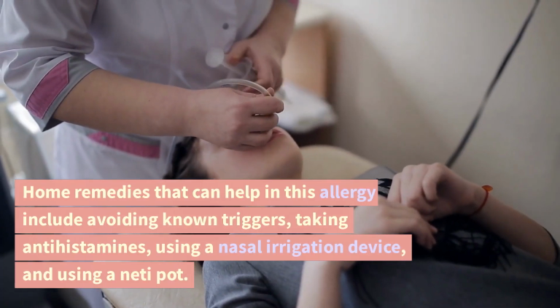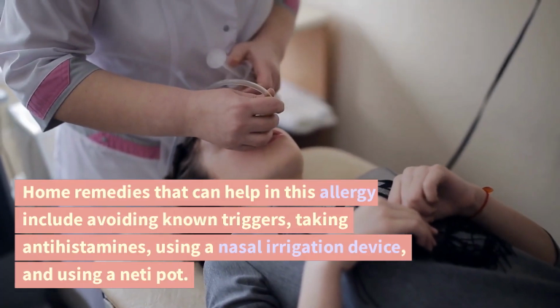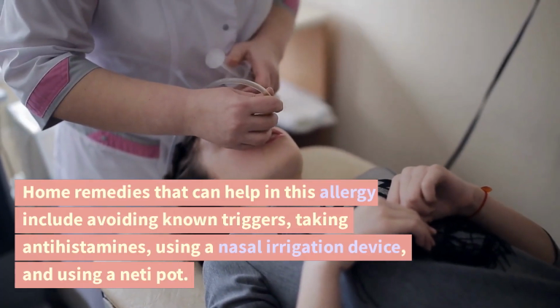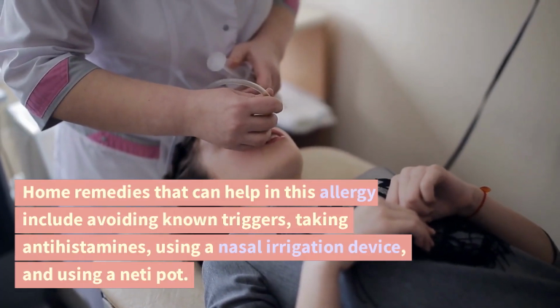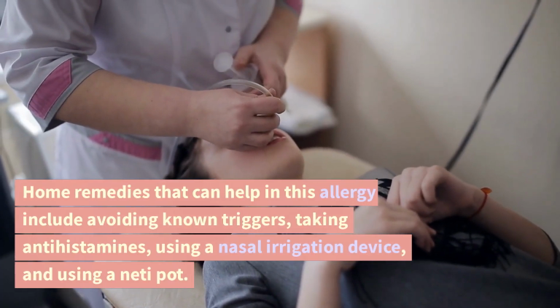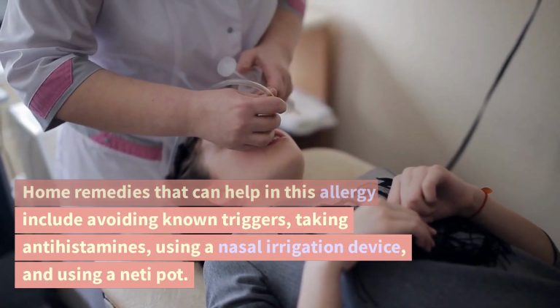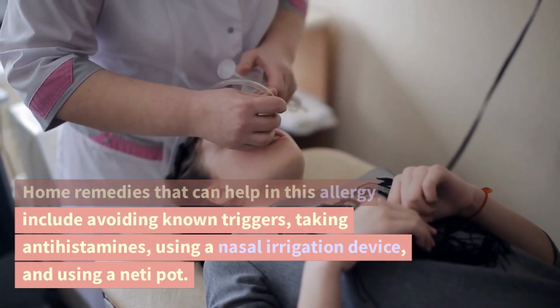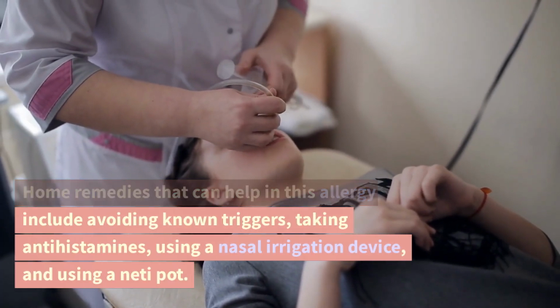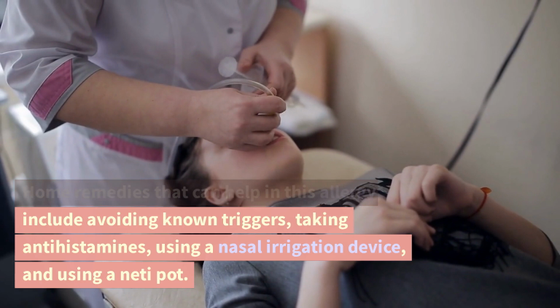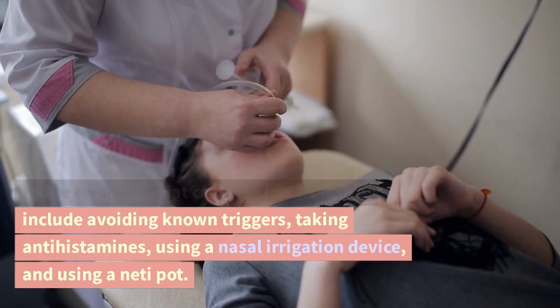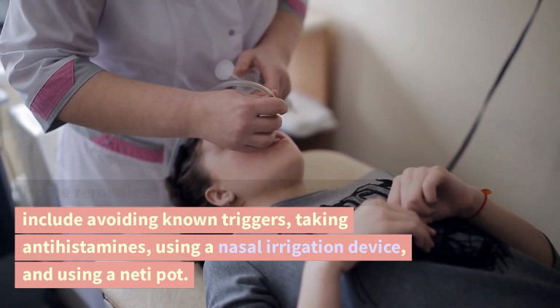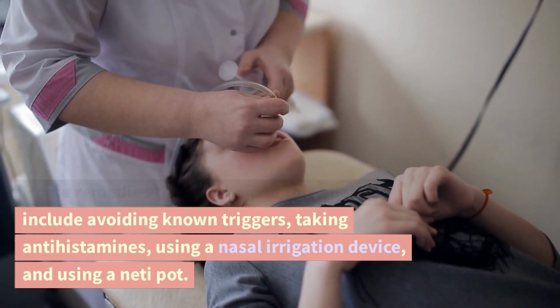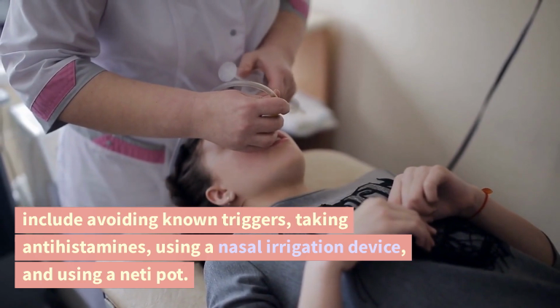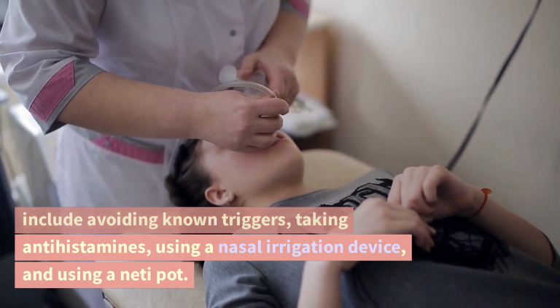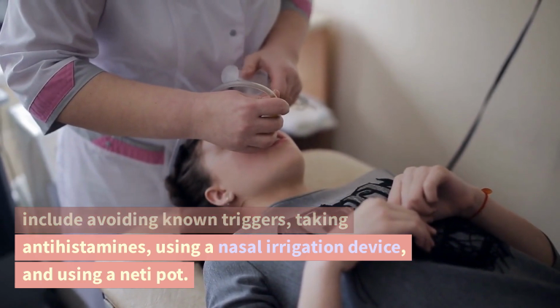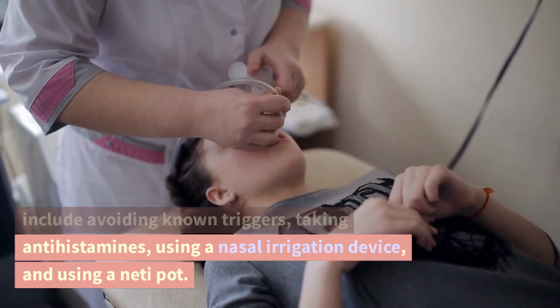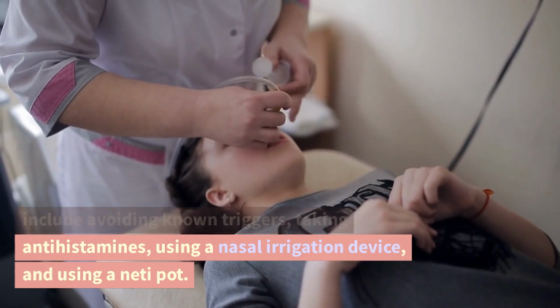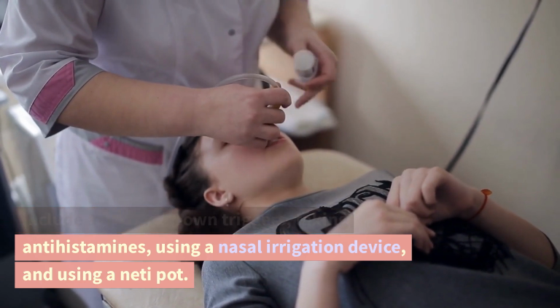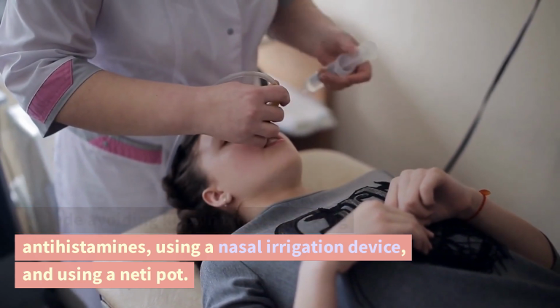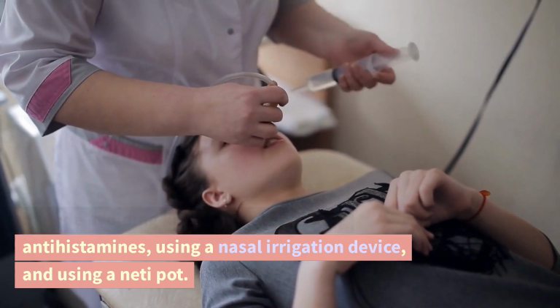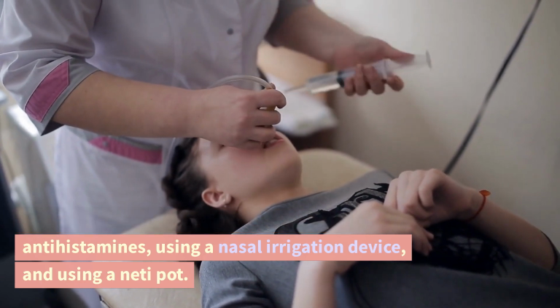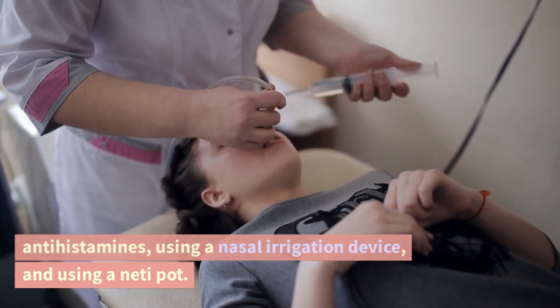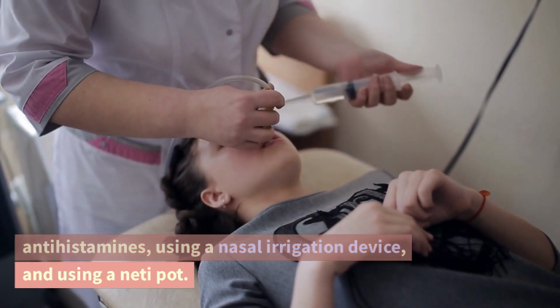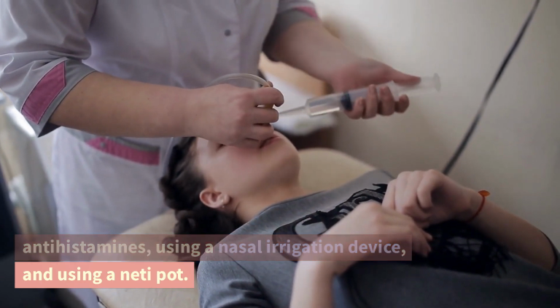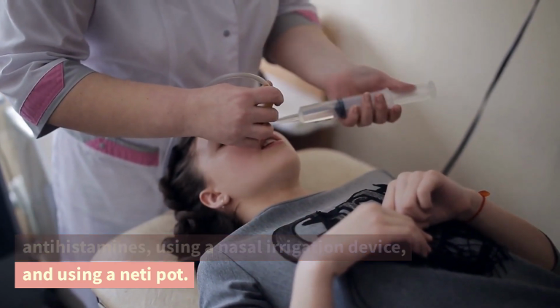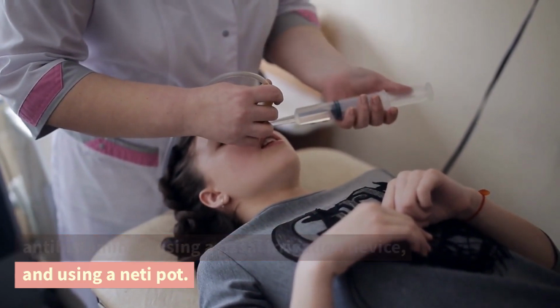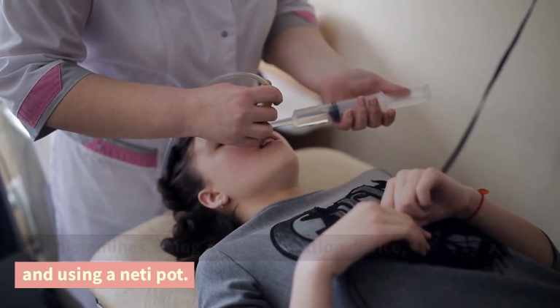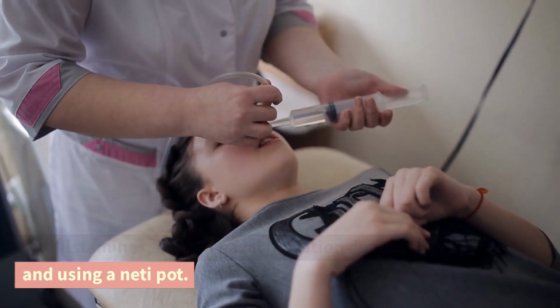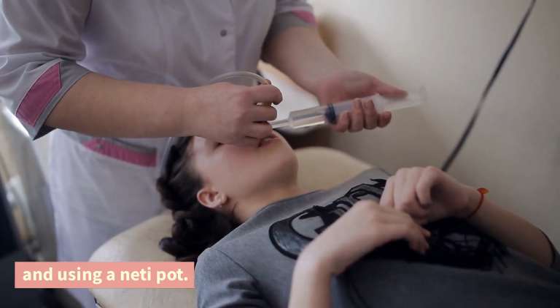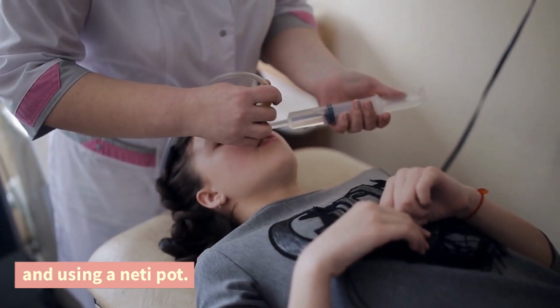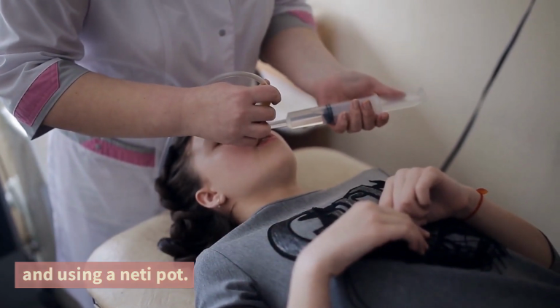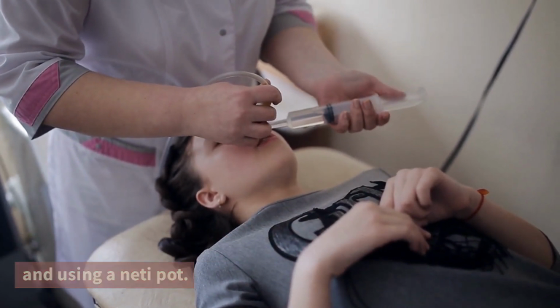Home remedies that can help with this allergy include avoiding known triggers, taking antihistamines, using a nasal irrigation device, and using a neti pot.